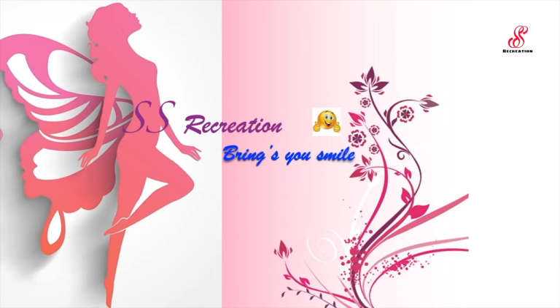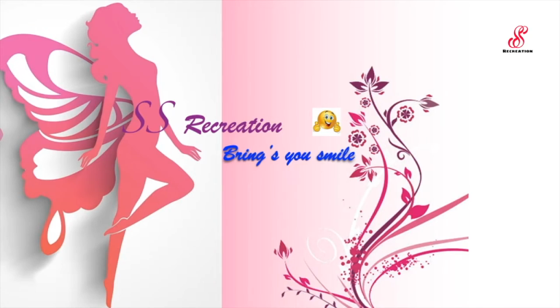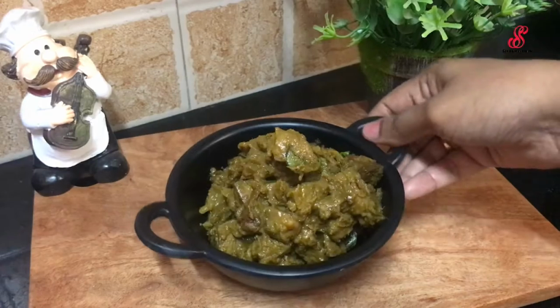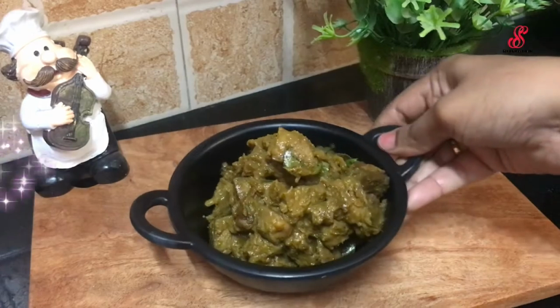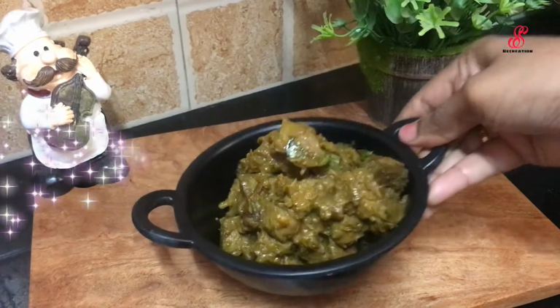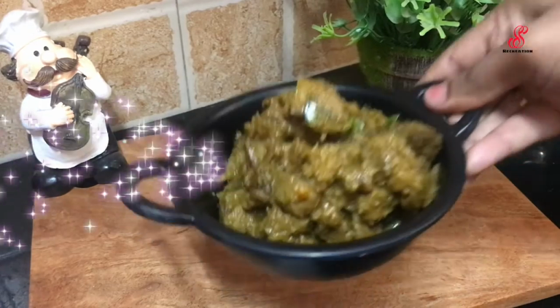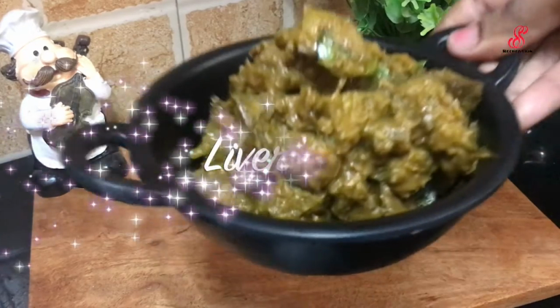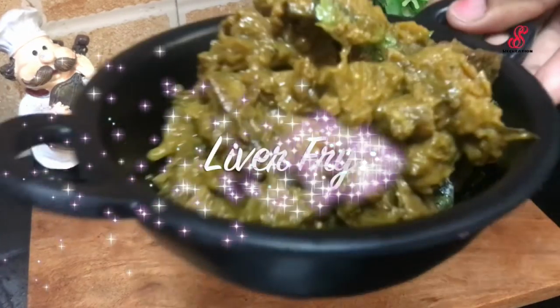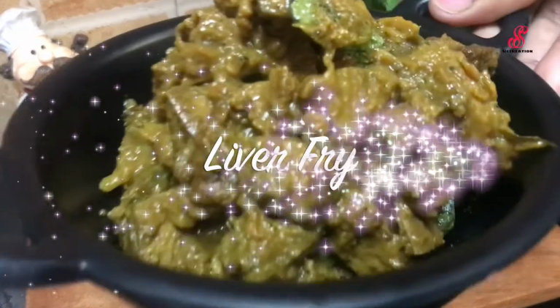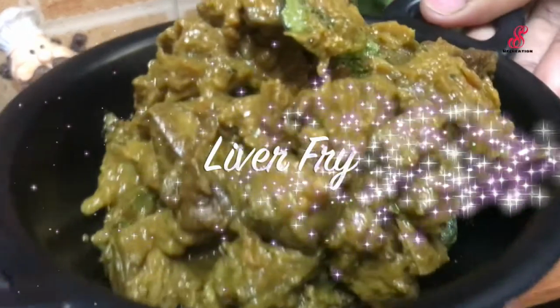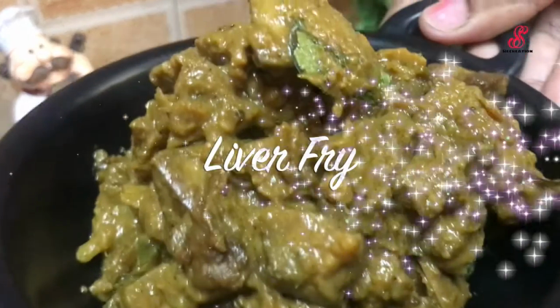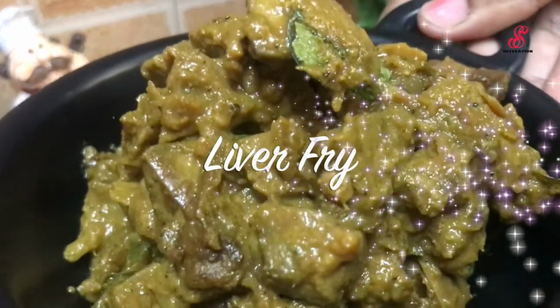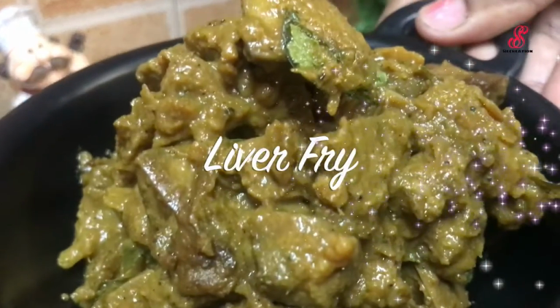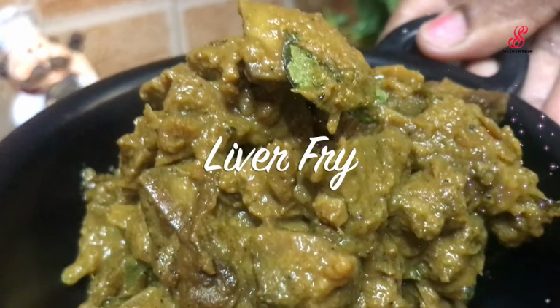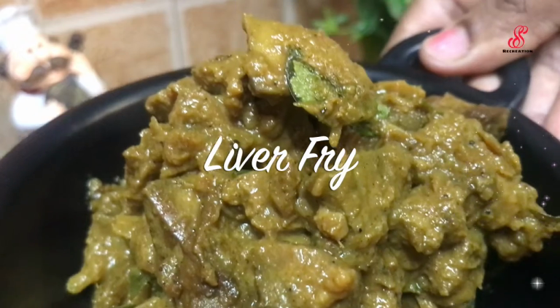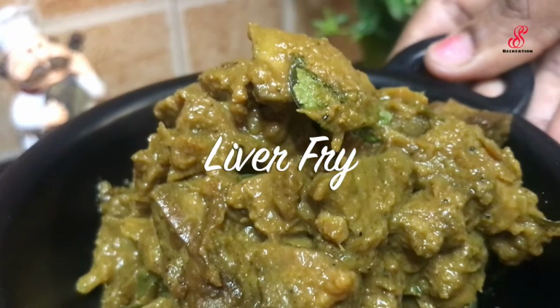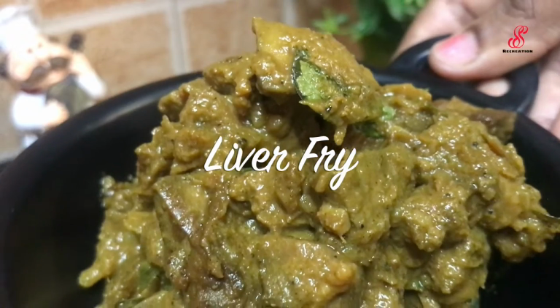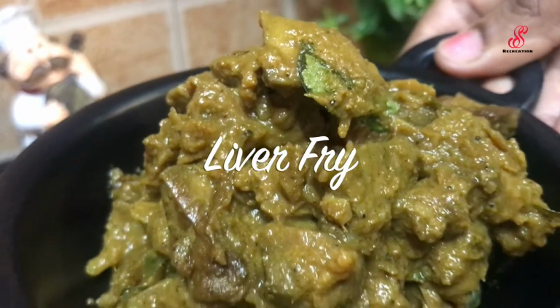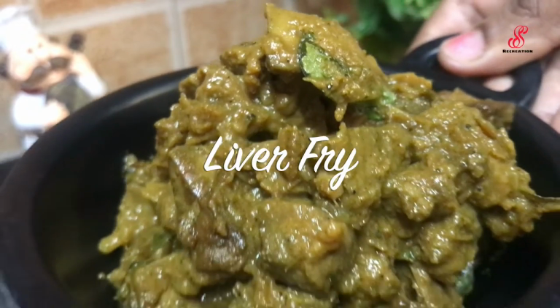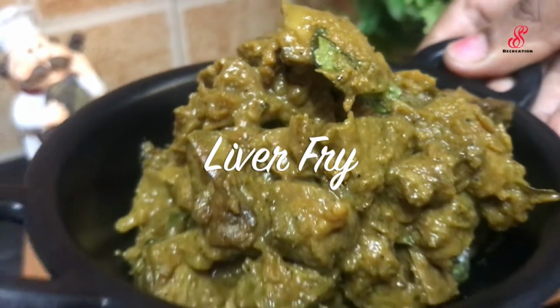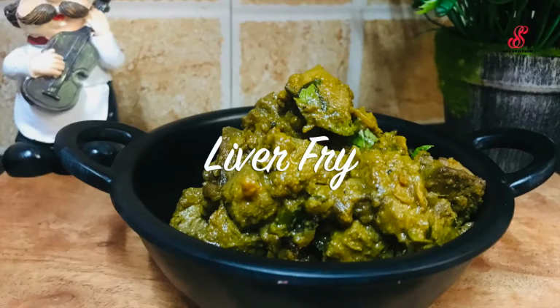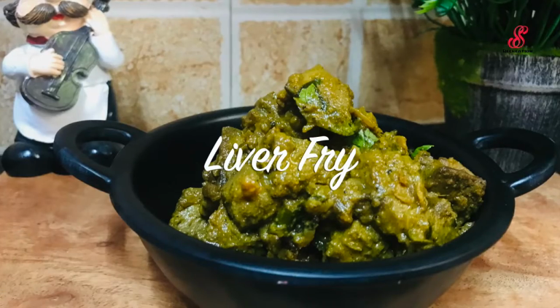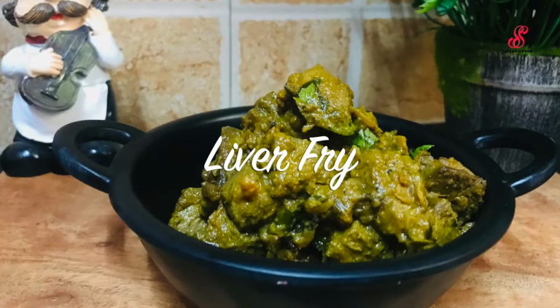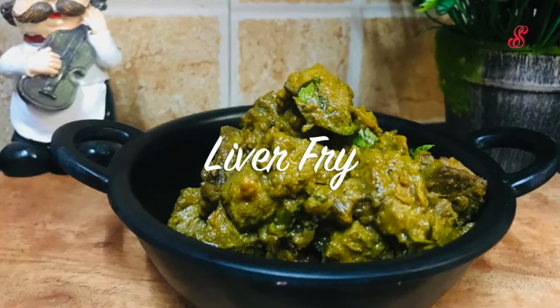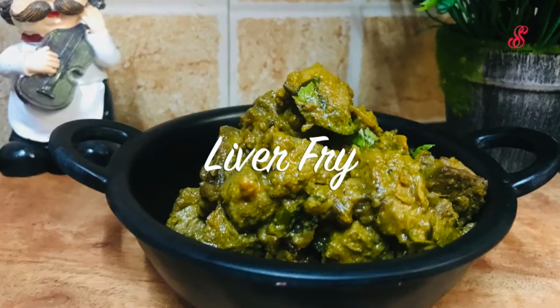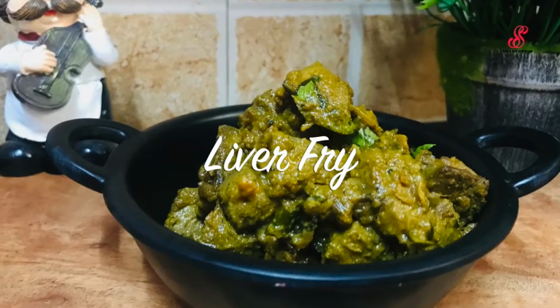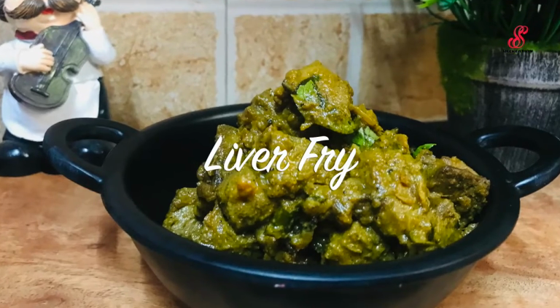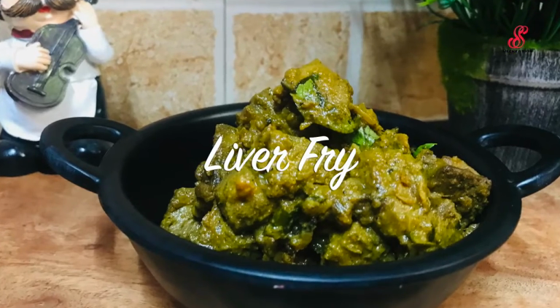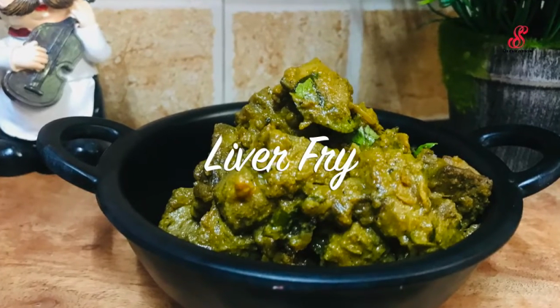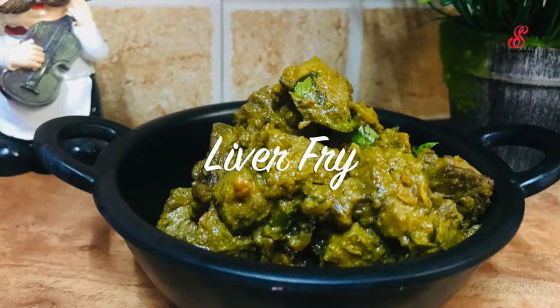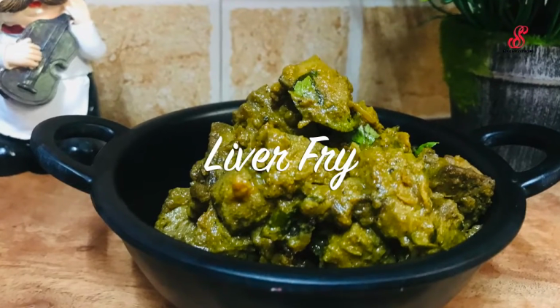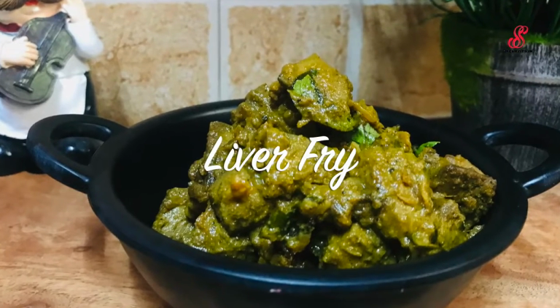Hello friends, welcome to accessory creation. How are you doing? How are you doing the Mutton Liver Fry?